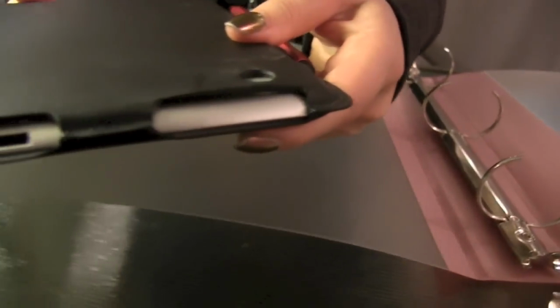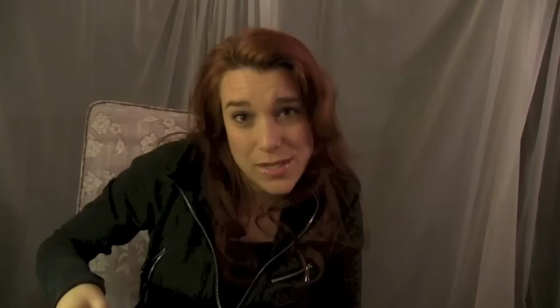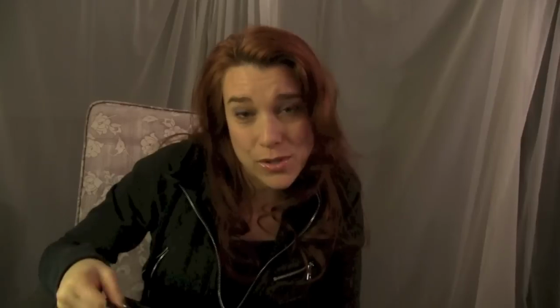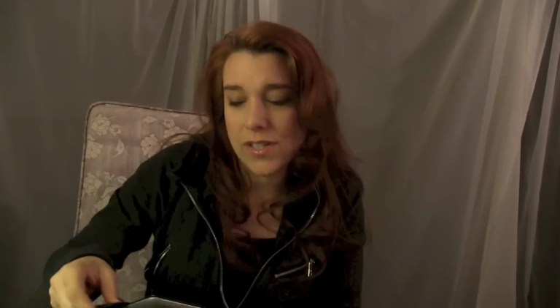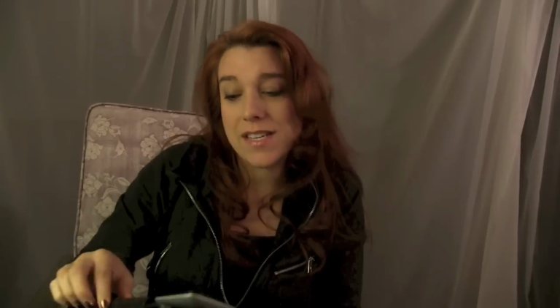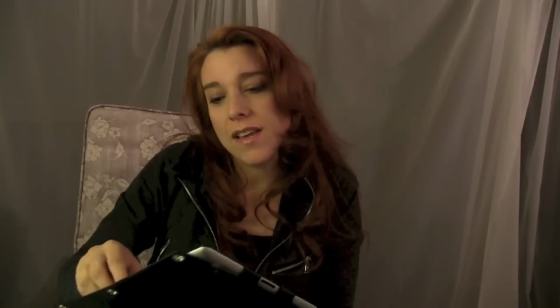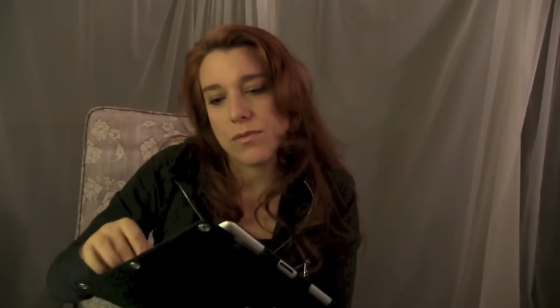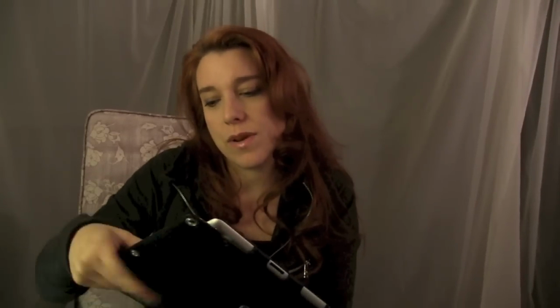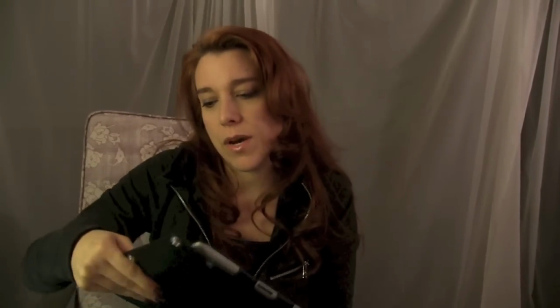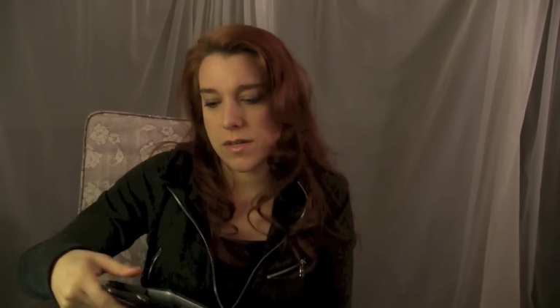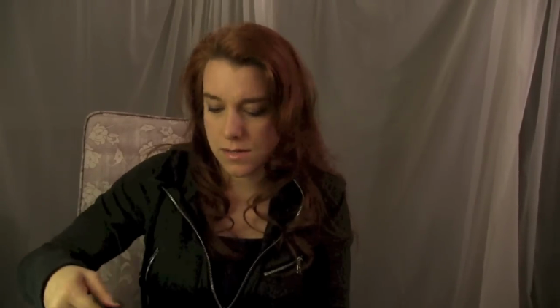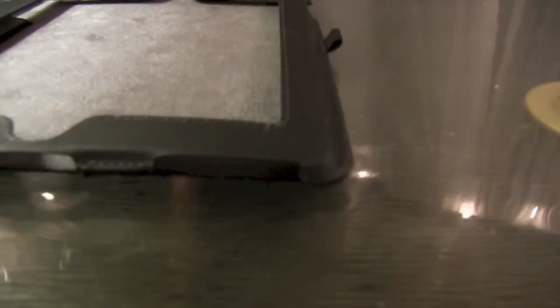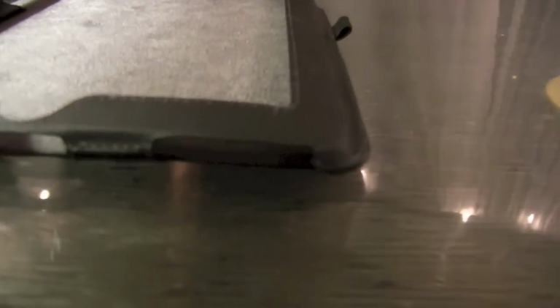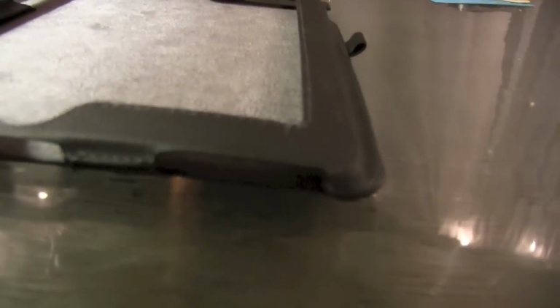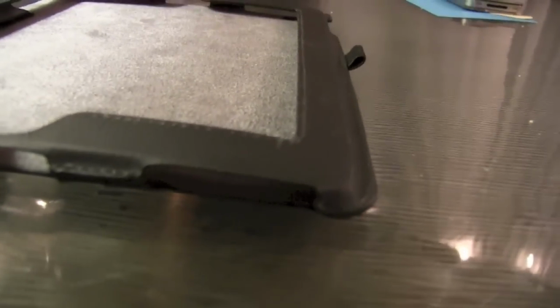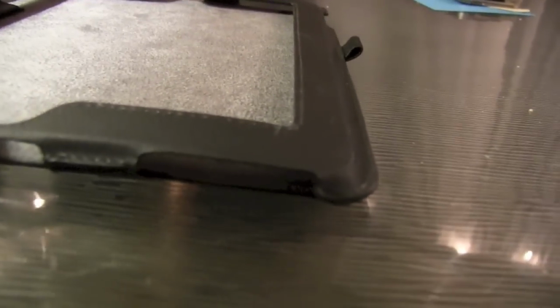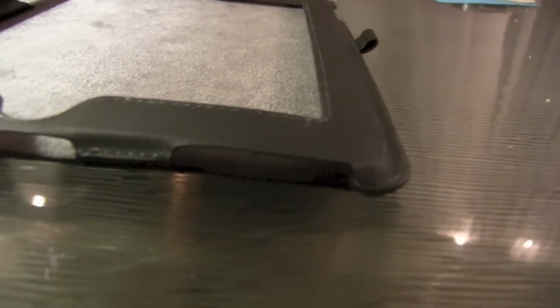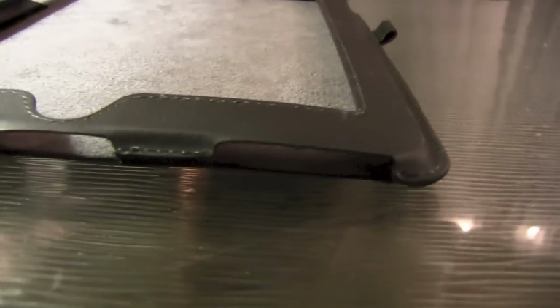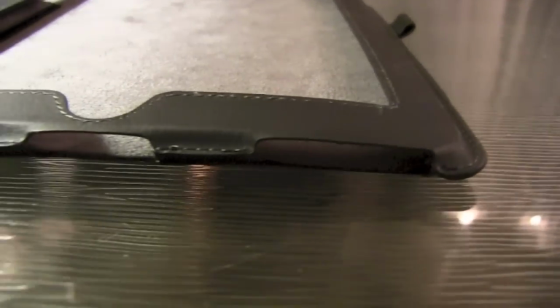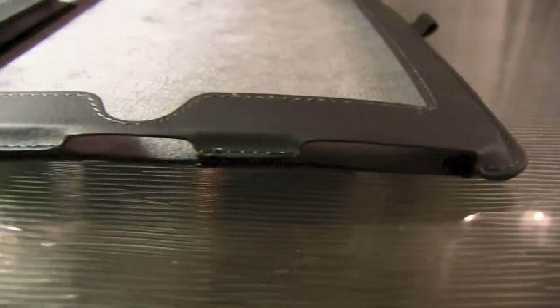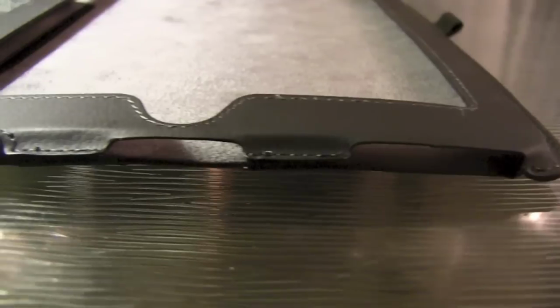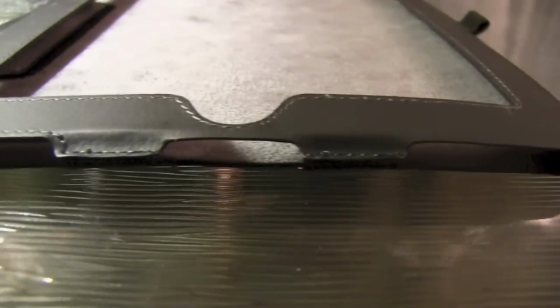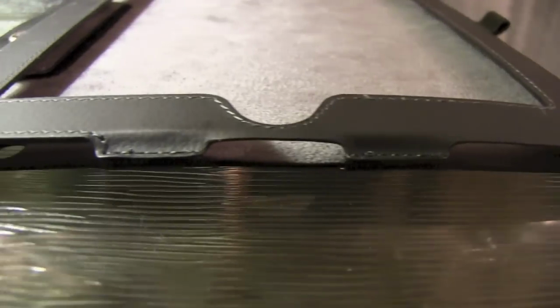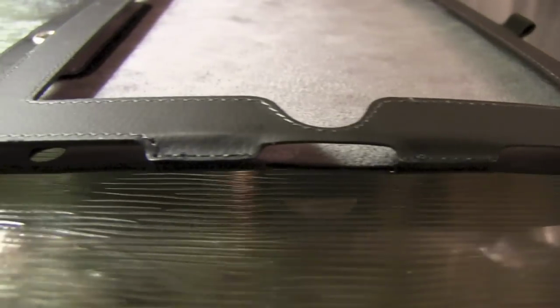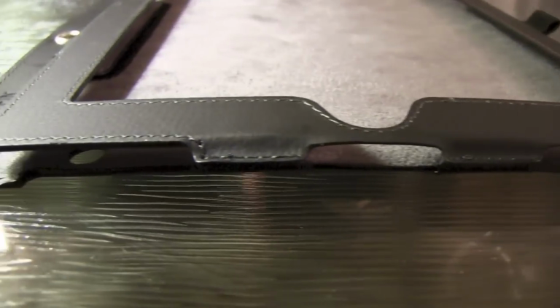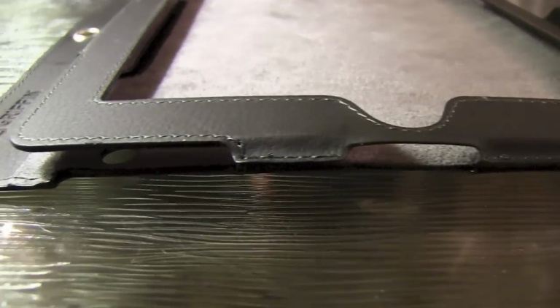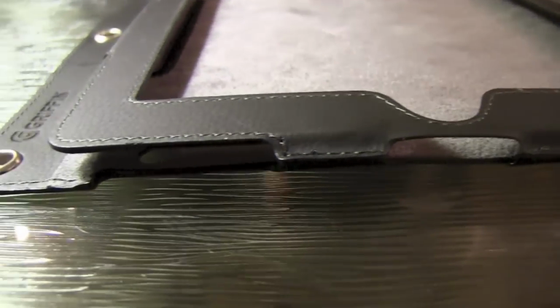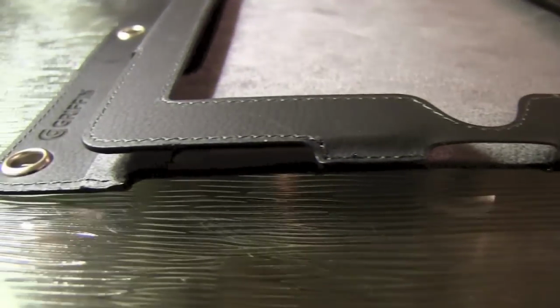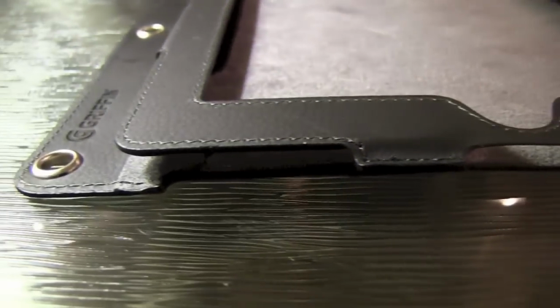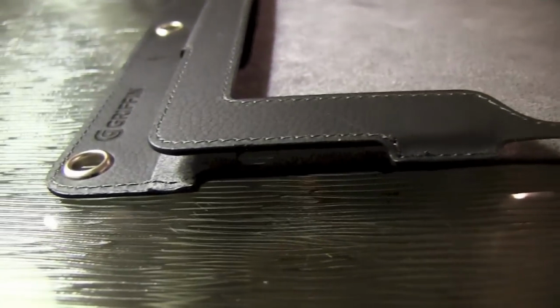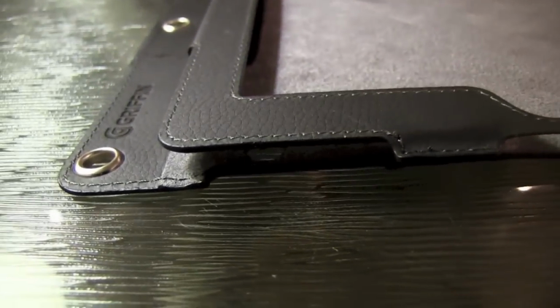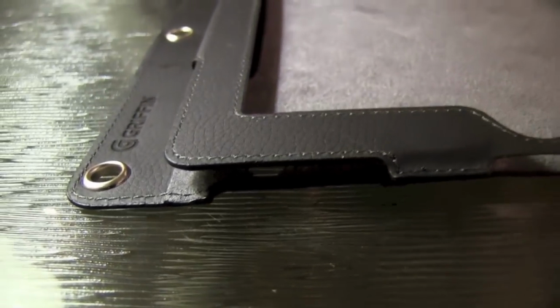It fits really beautifully into any three ring binder. Fabulous design. The stitching is really strong so you don't have to worry about it breaking.